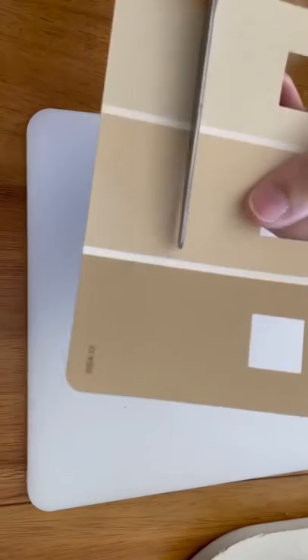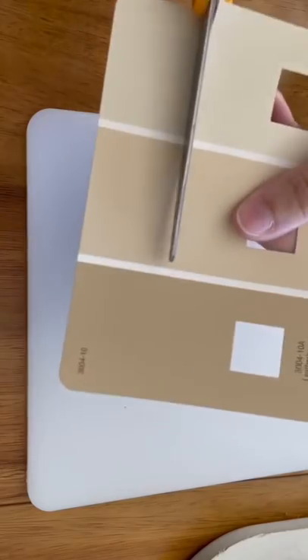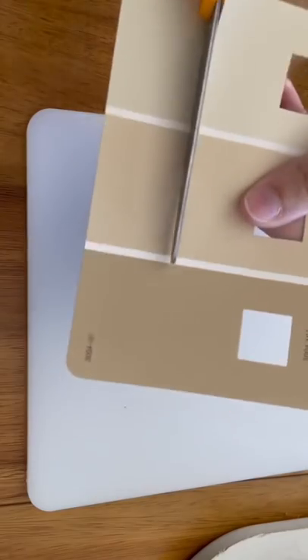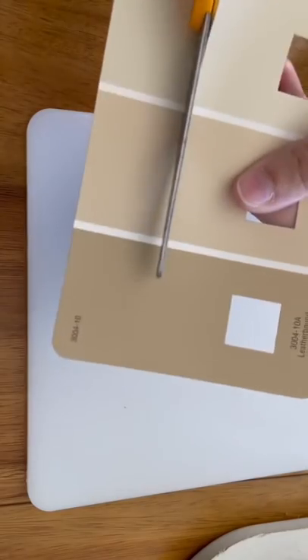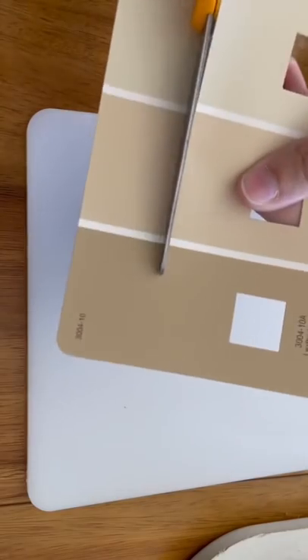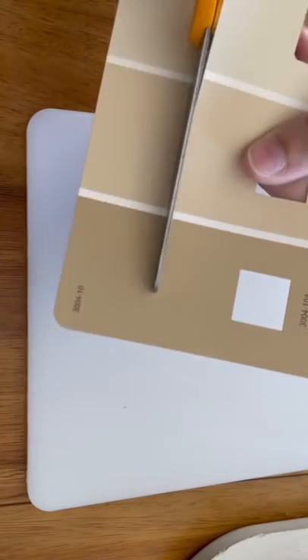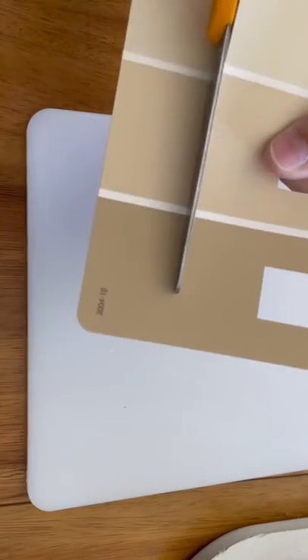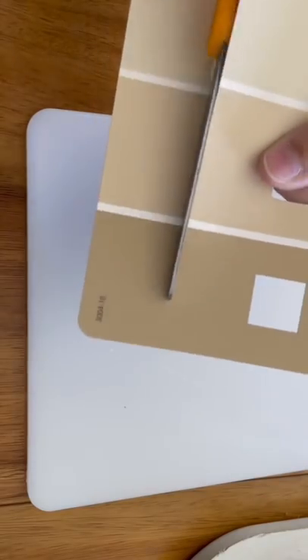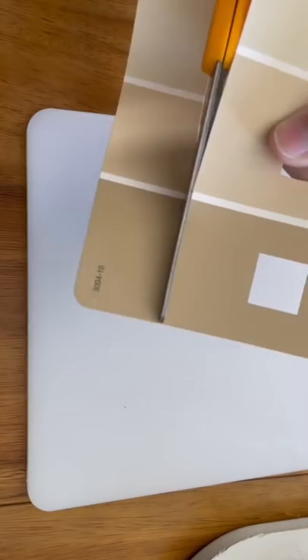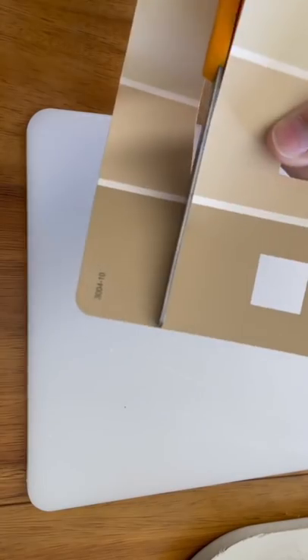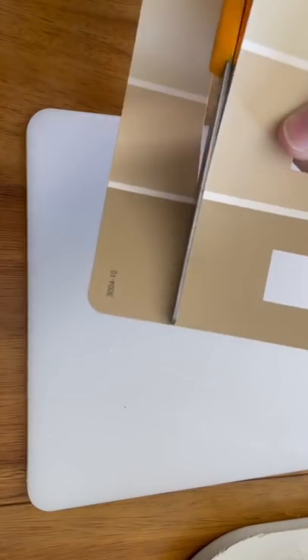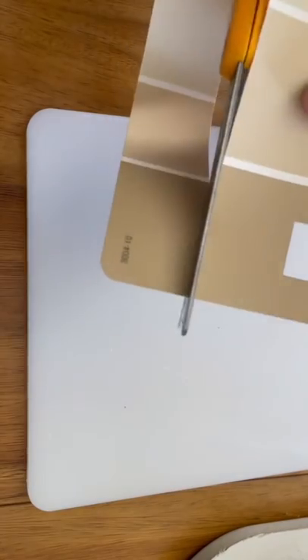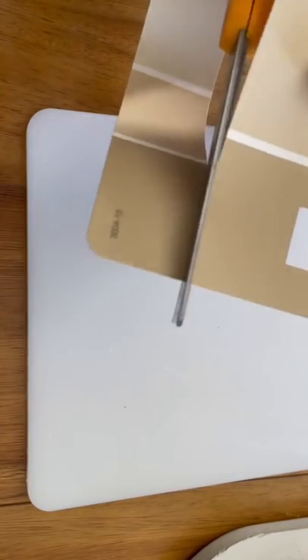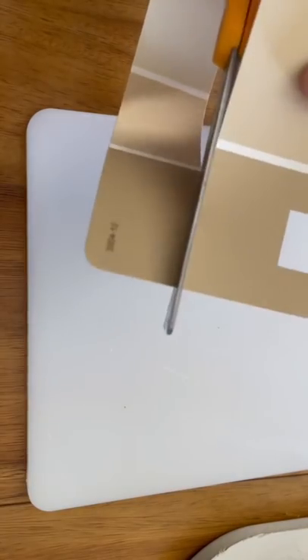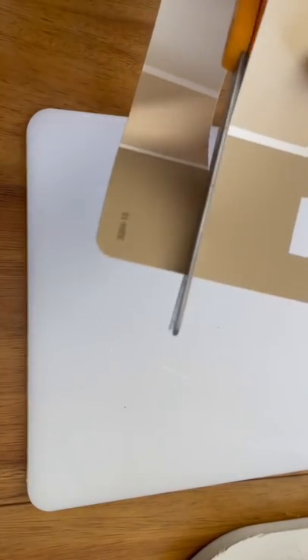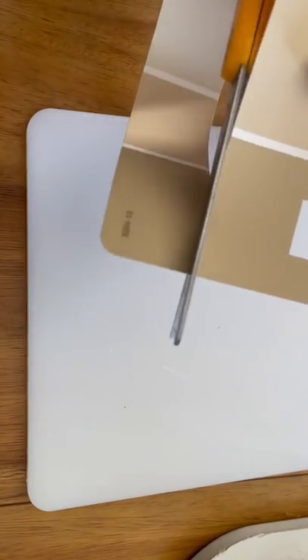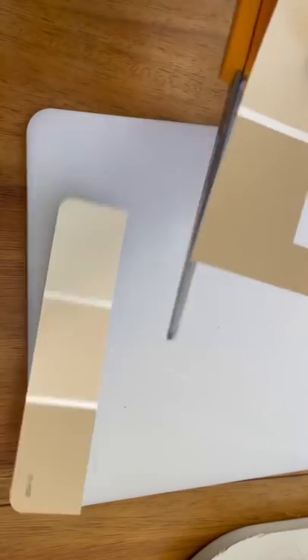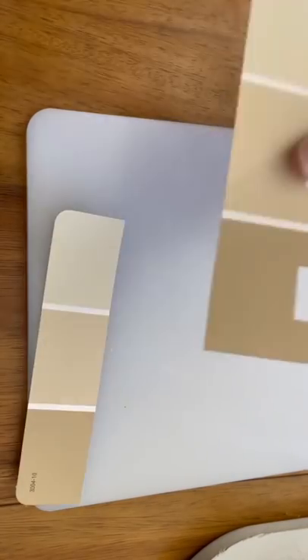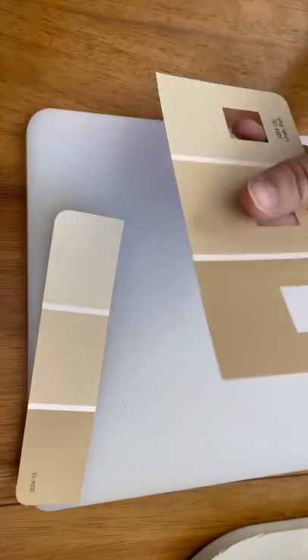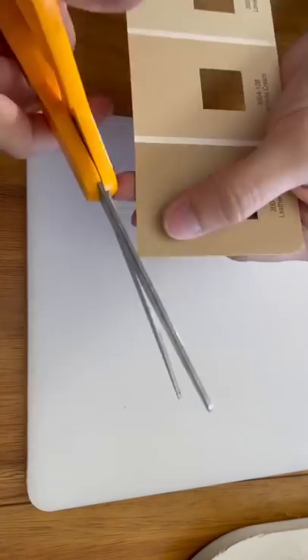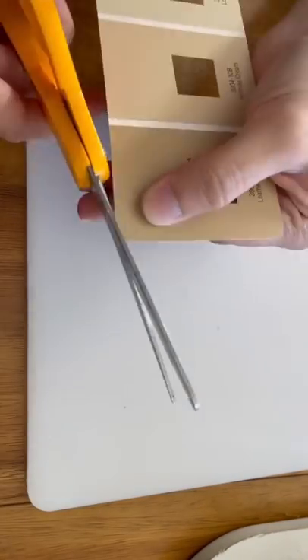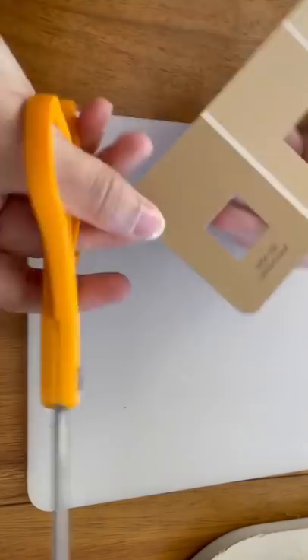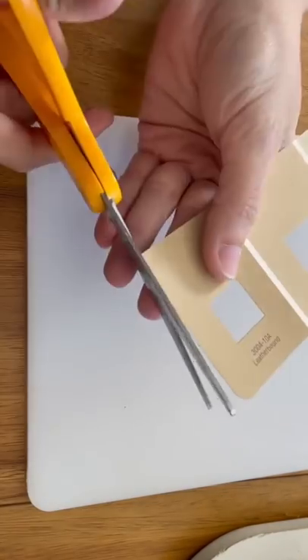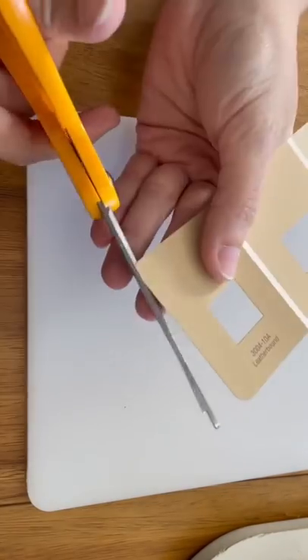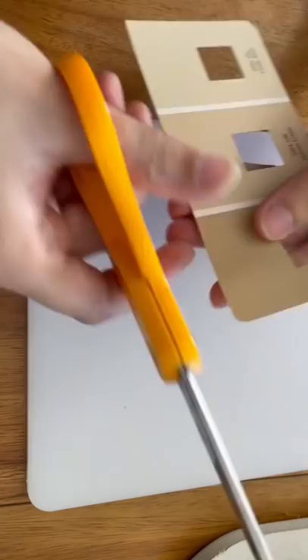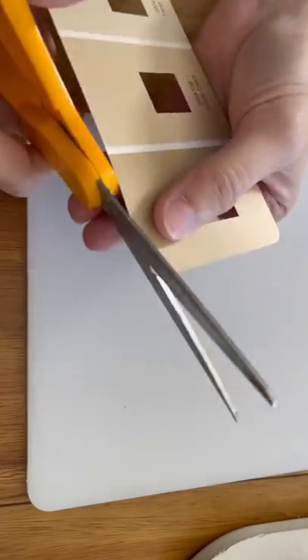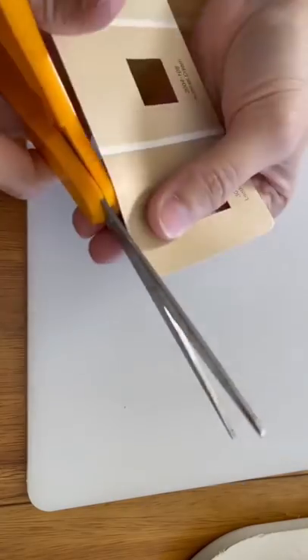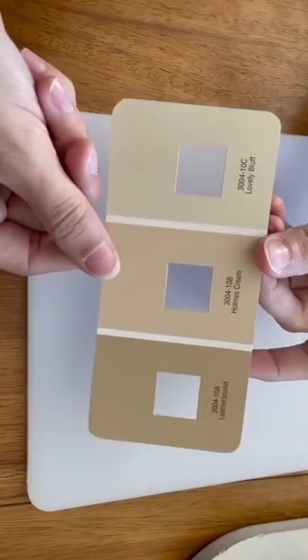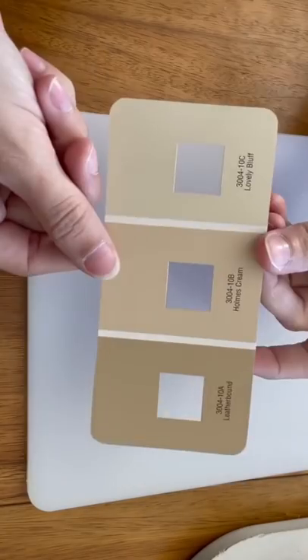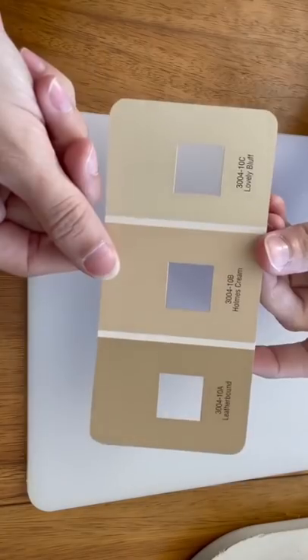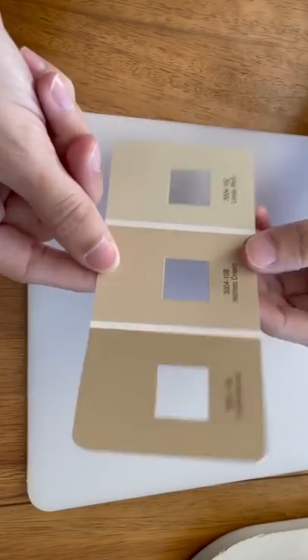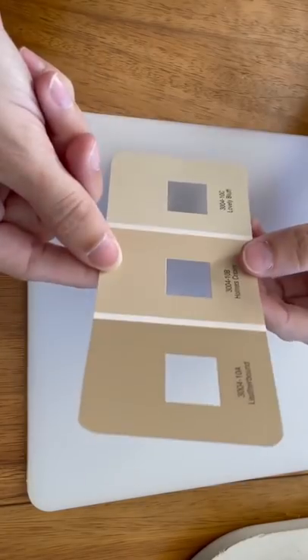They were a bit on the long side, so I went ahead and trimmed them down, and I rounded out the corners to match the other side.